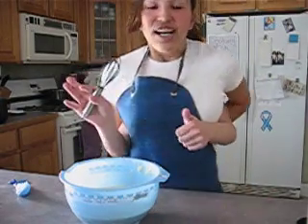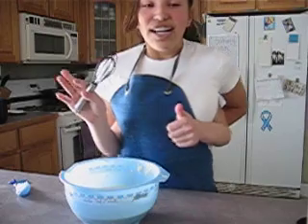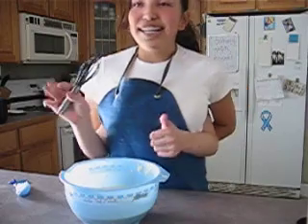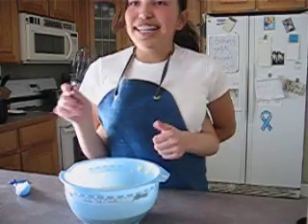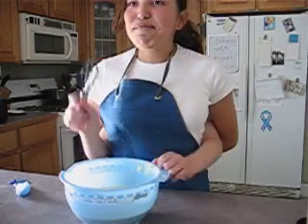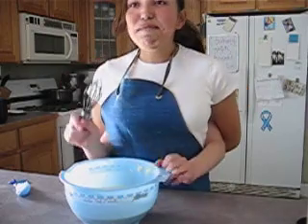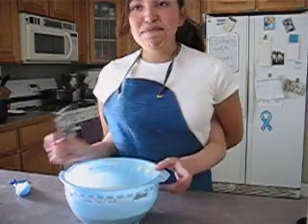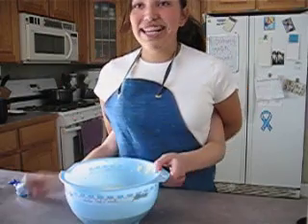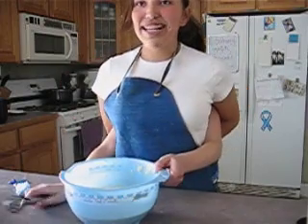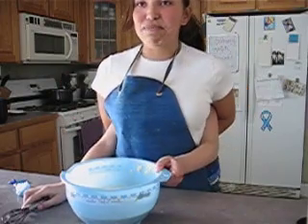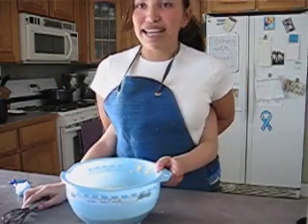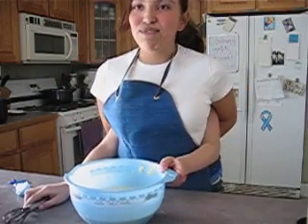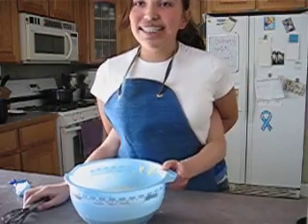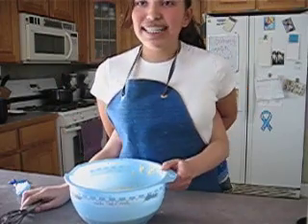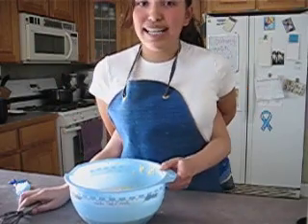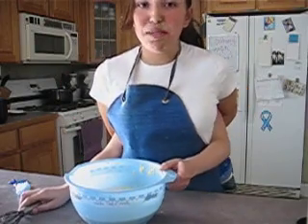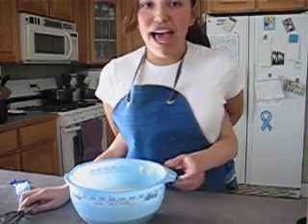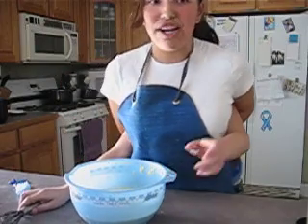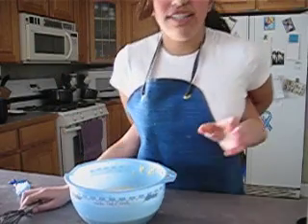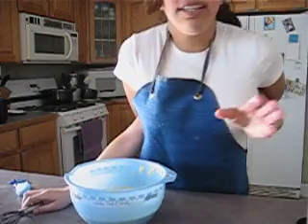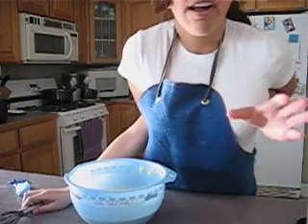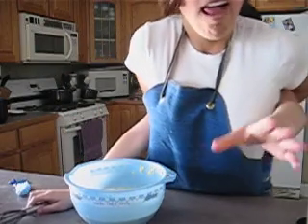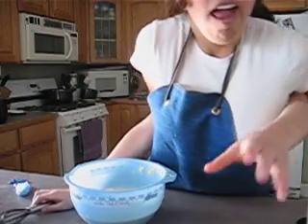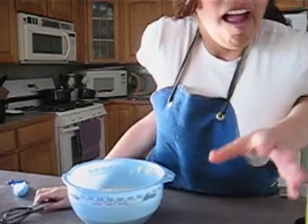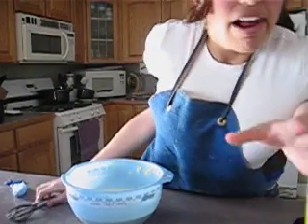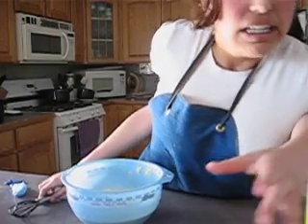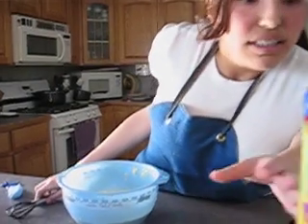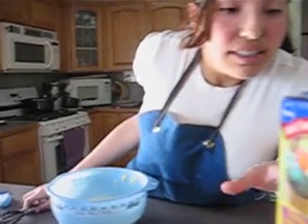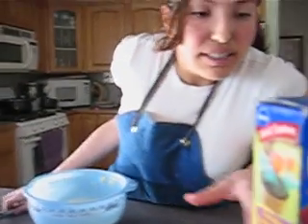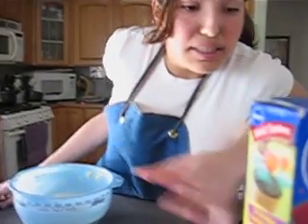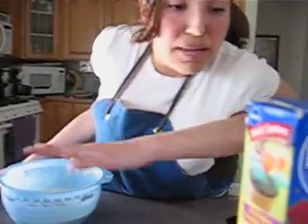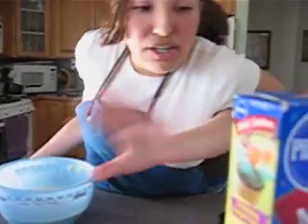Today we'll be making cupcakes. First, let's get the batter.